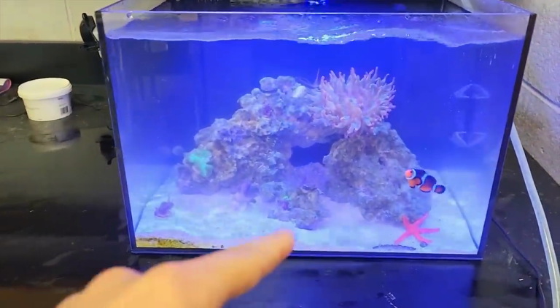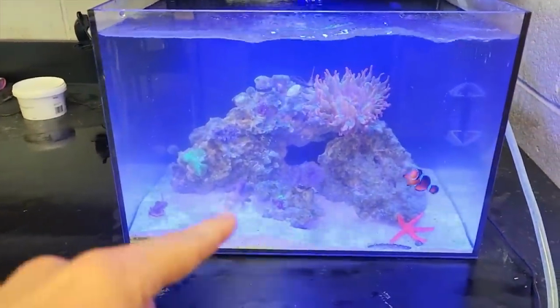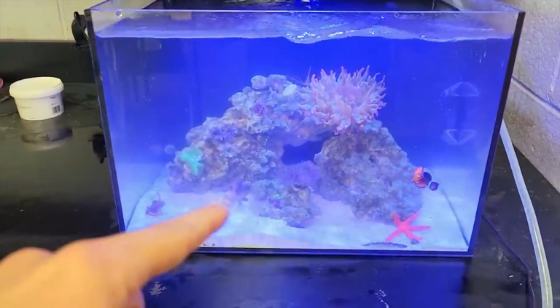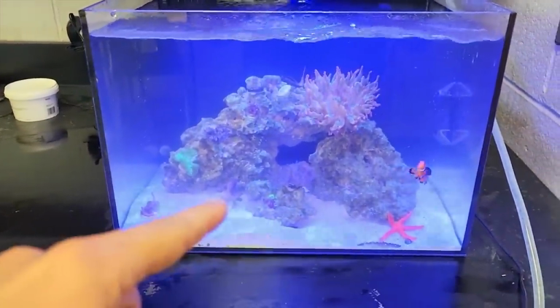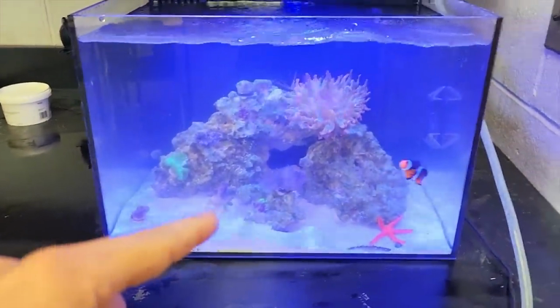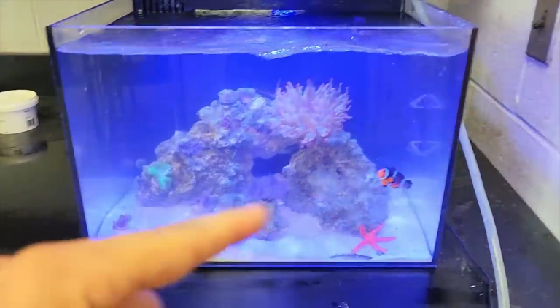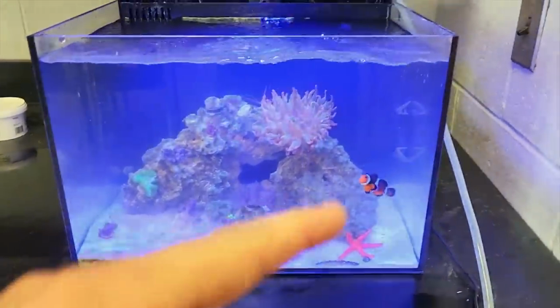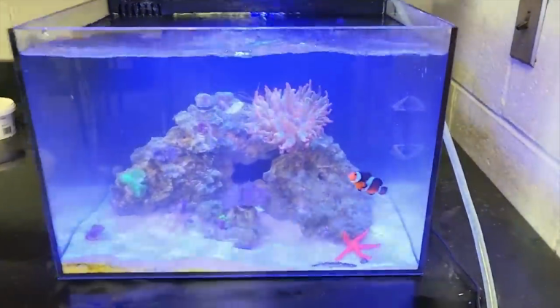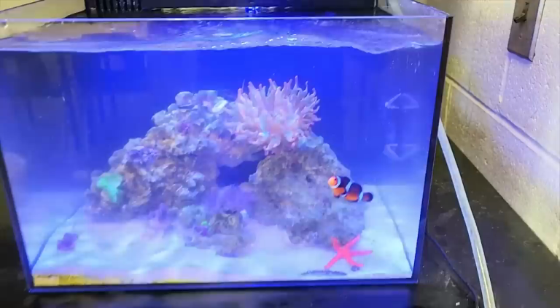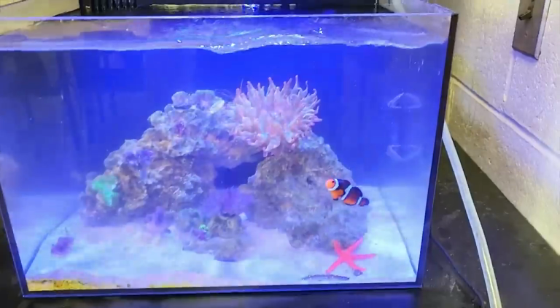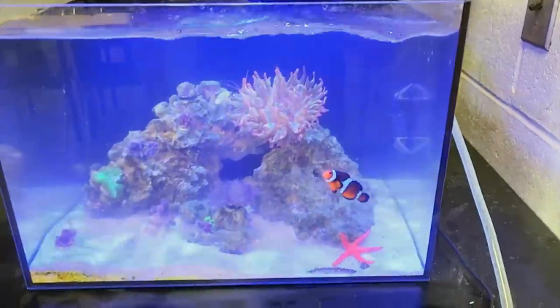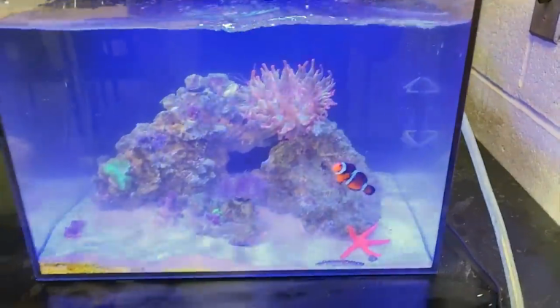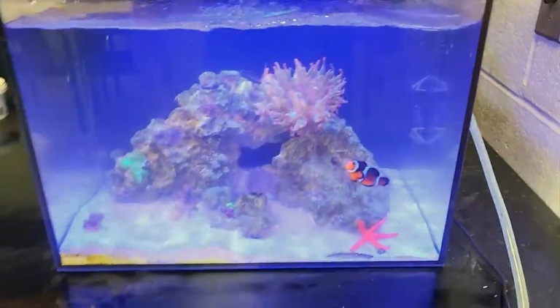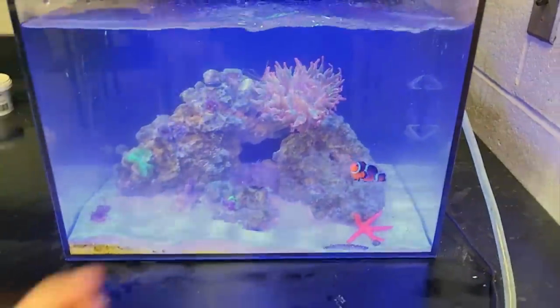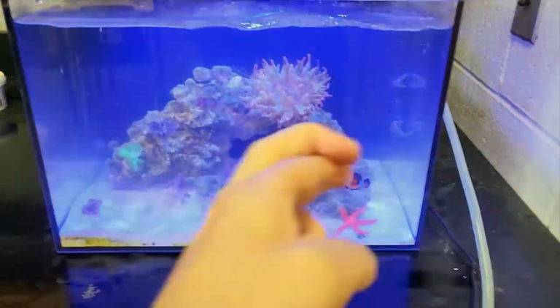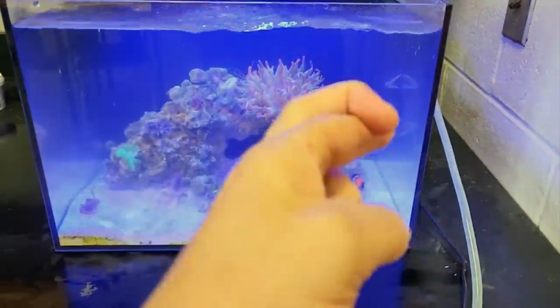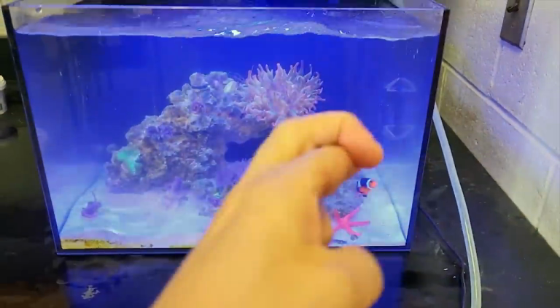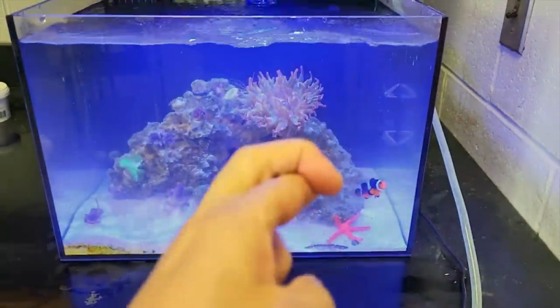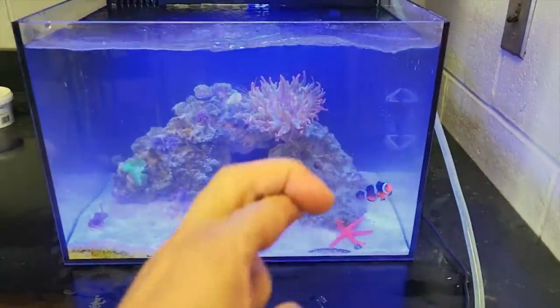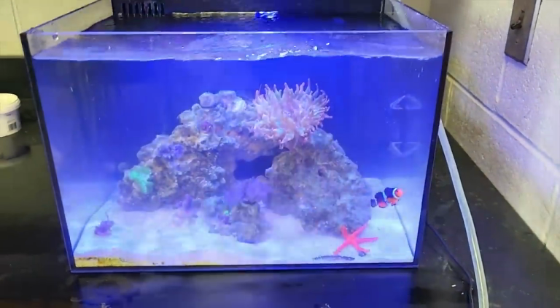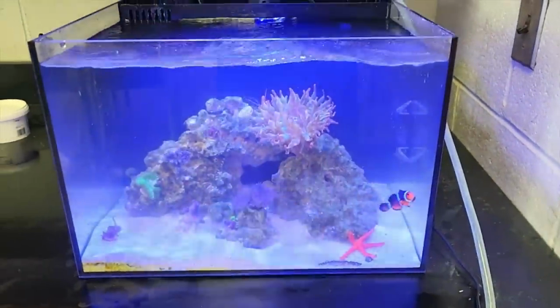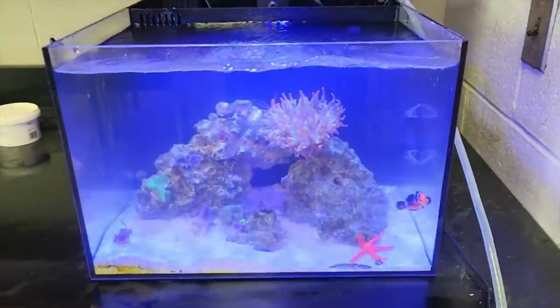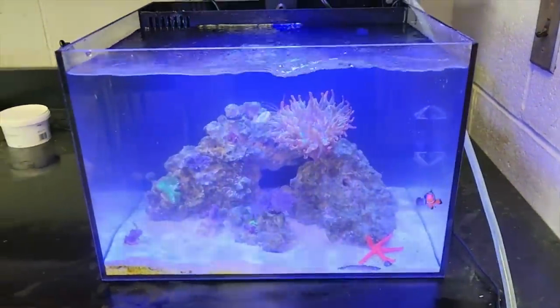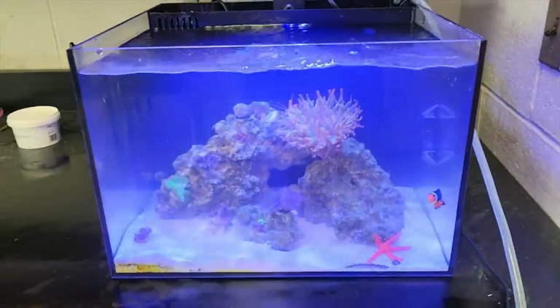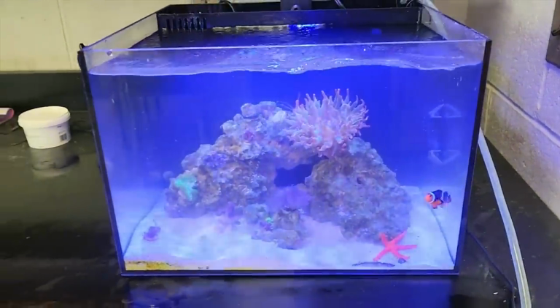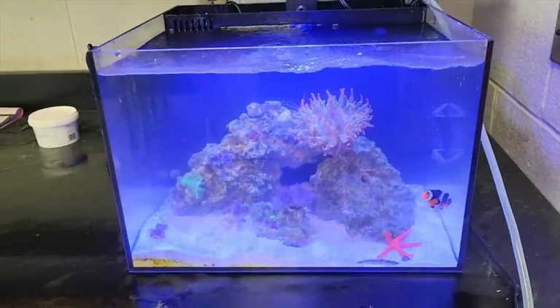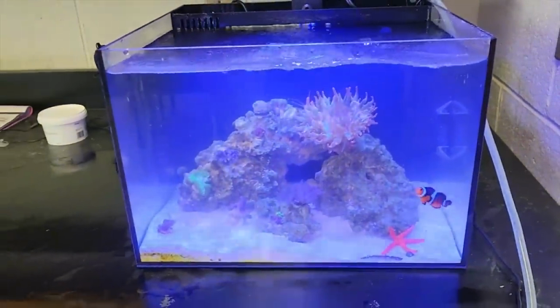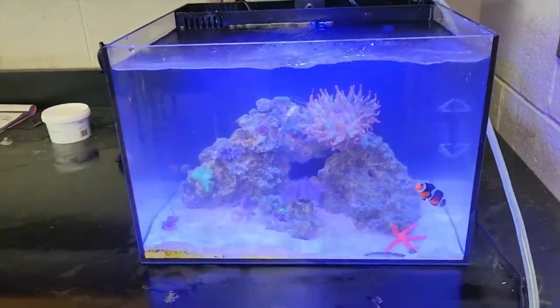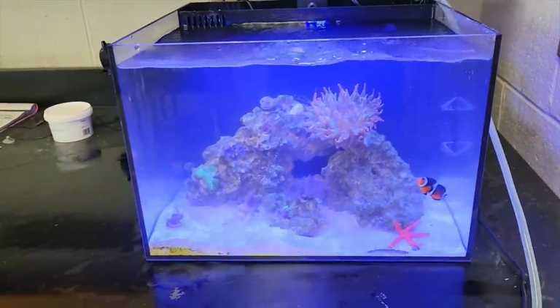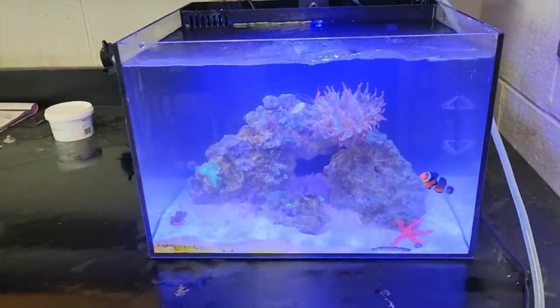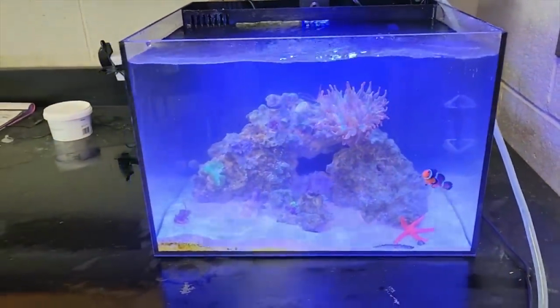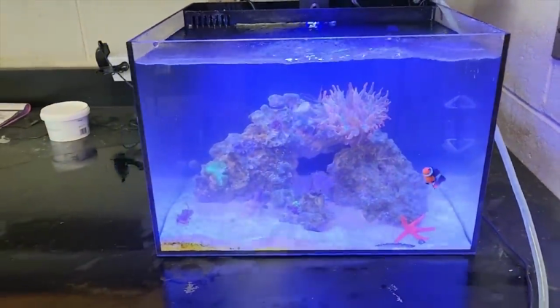Water change done. It's a little bit cloudy because I messed up the sand a little bit. The clove polyp I put on the bottom just to let it adjust. The leather — same thing on the bottom. Clown's looking good. Fingers crossed. If you're out there, please say a prayer for him. We don't want to lose this one.